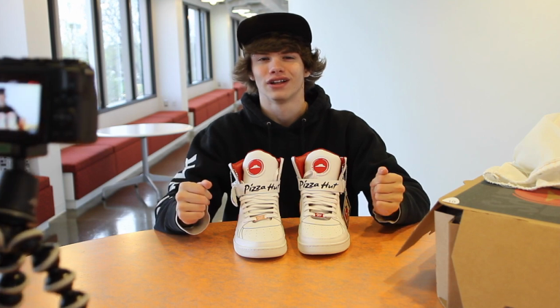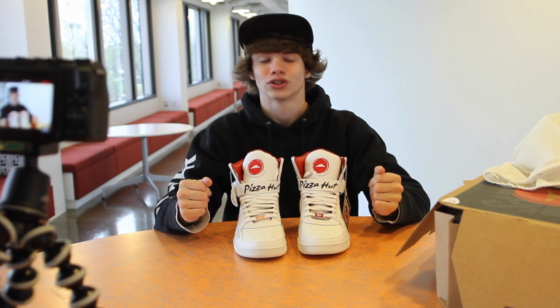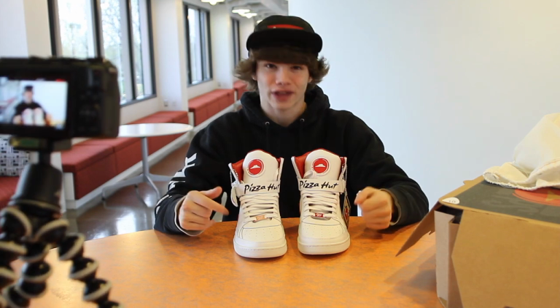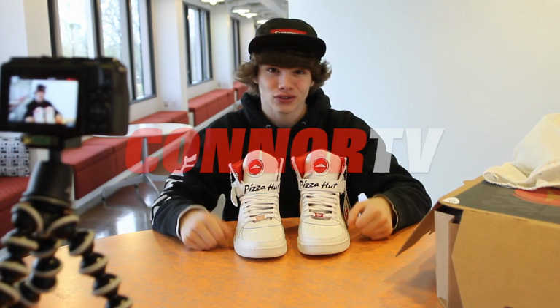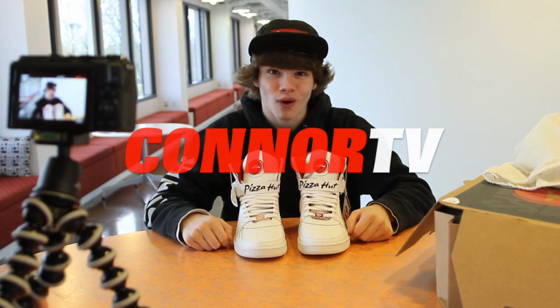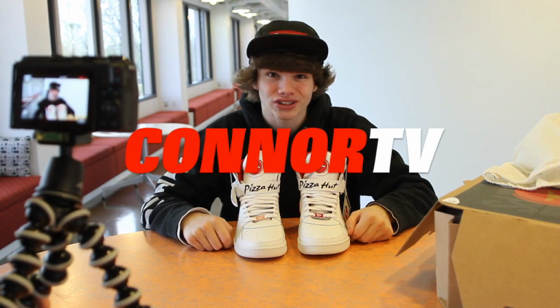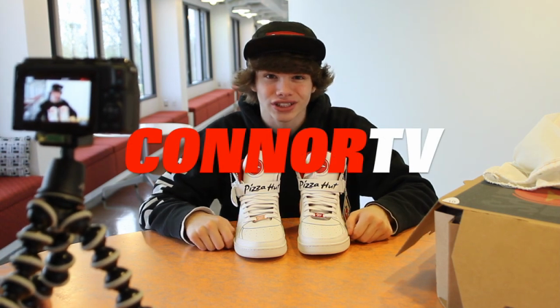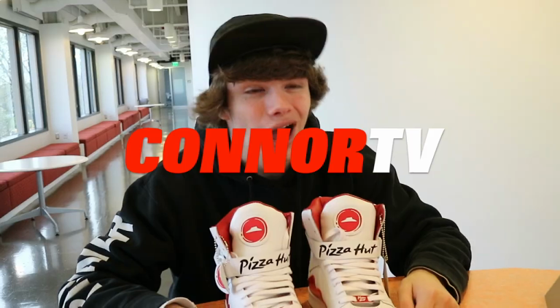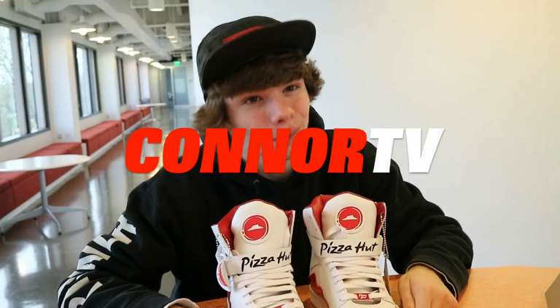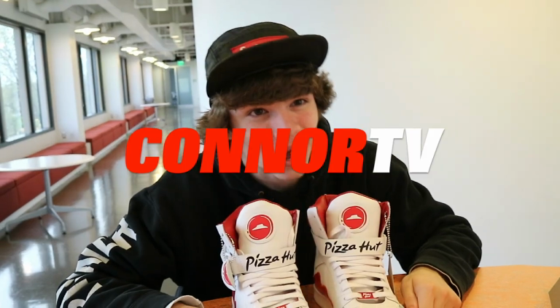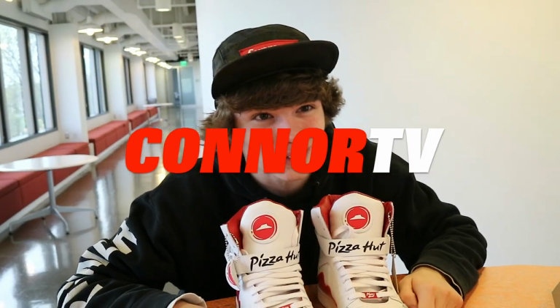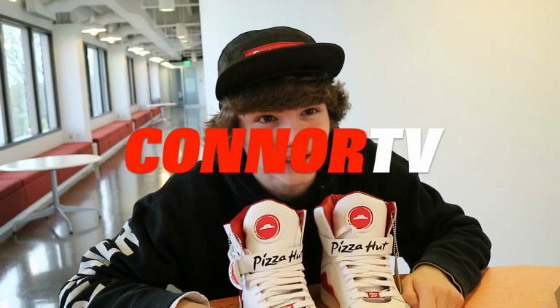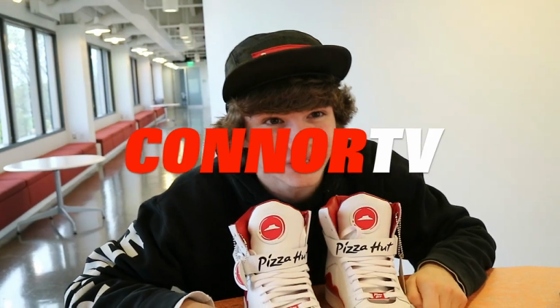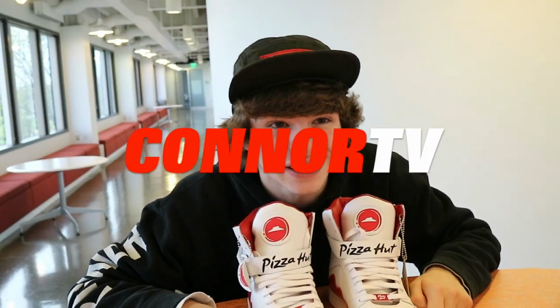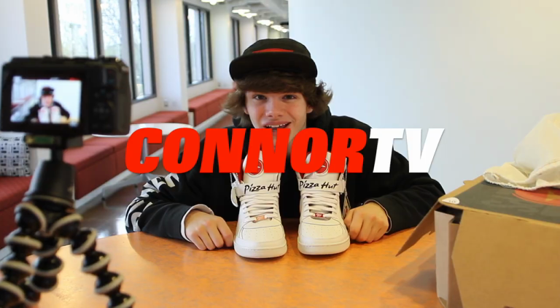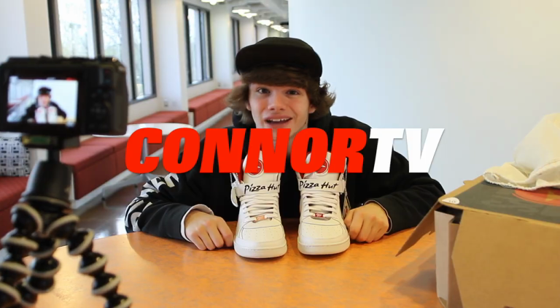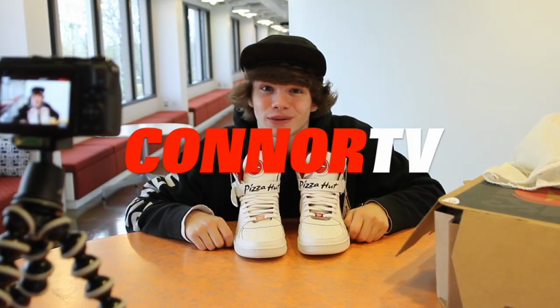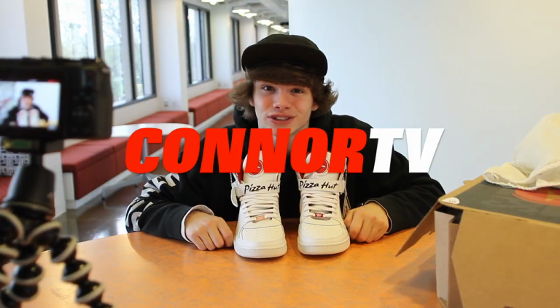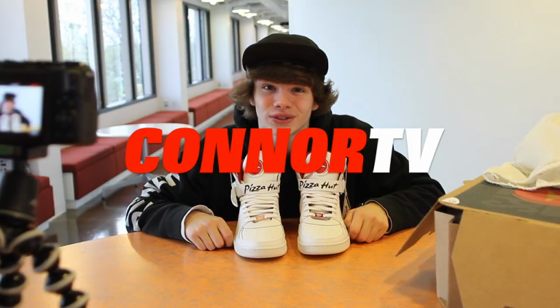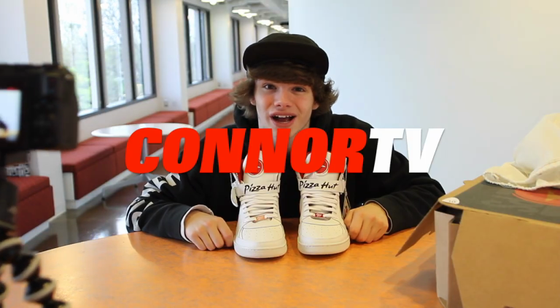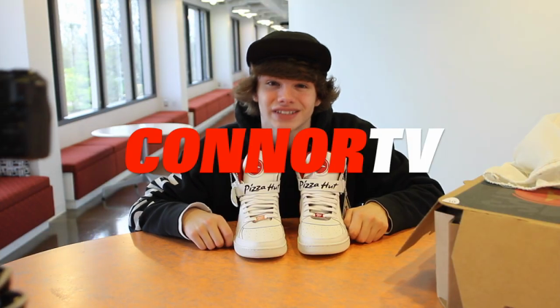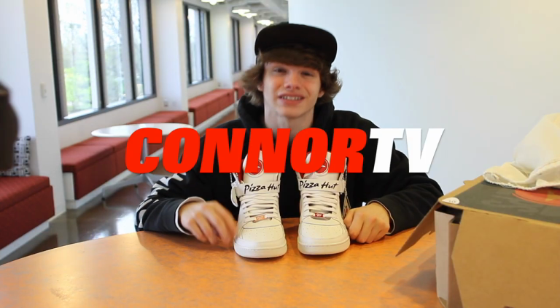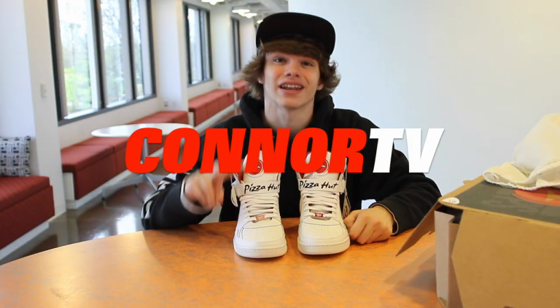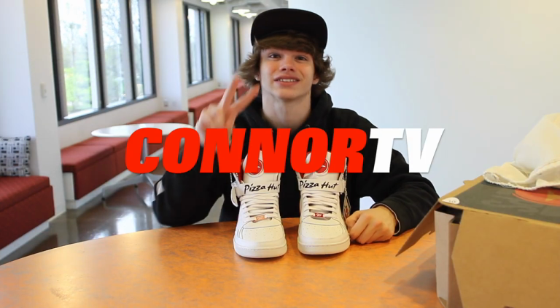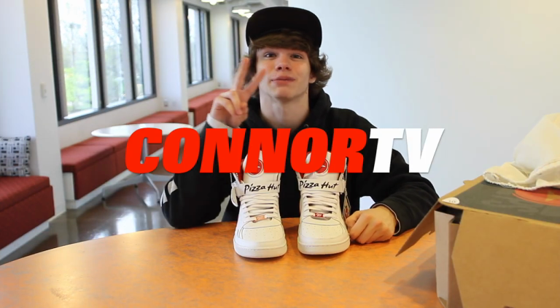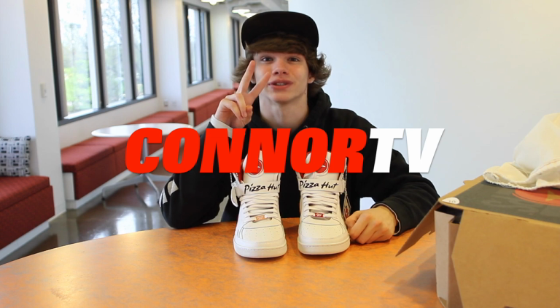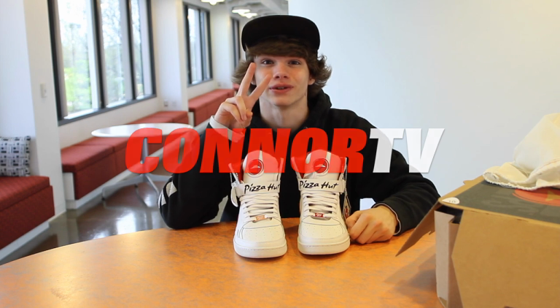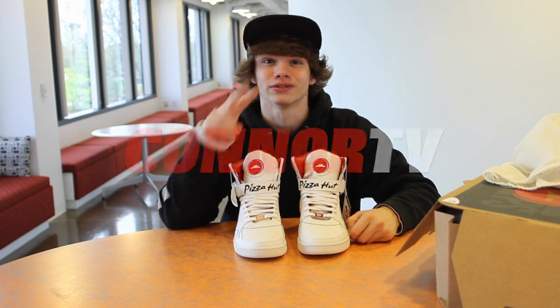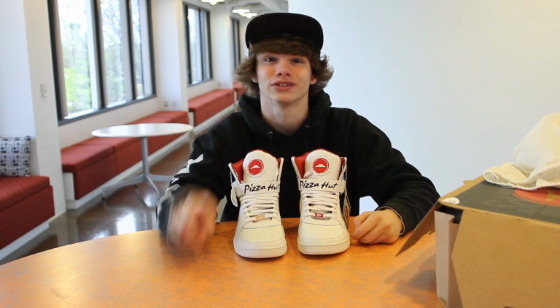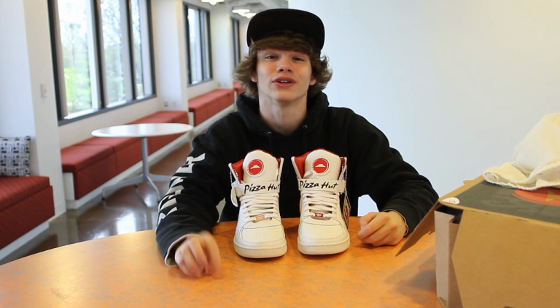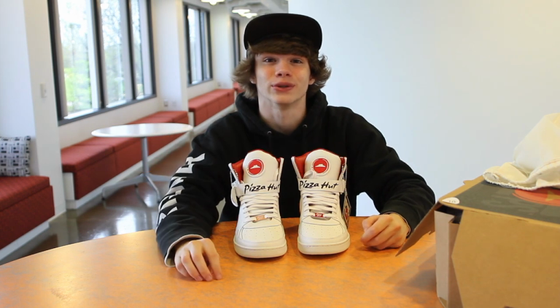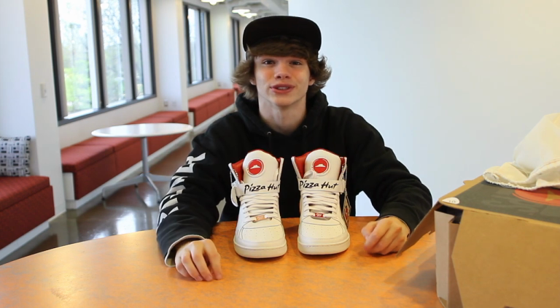Thanks for watching, I'm ConnorTV, and I will see you guys in the next episode. Deuces.